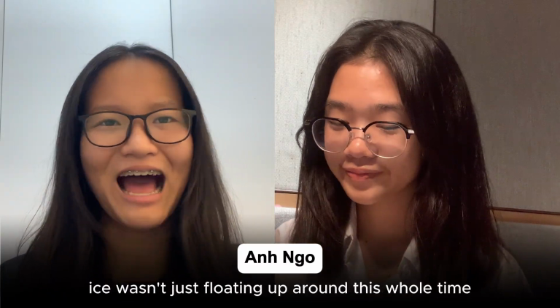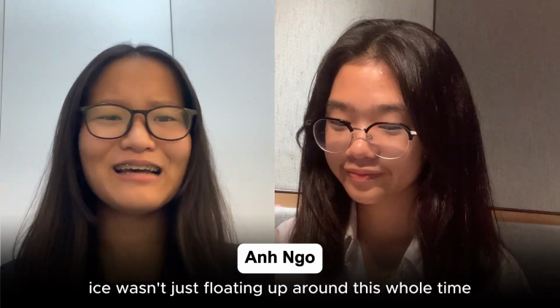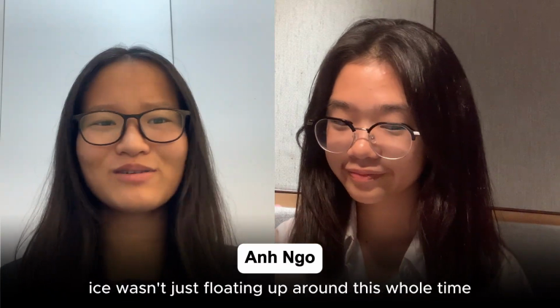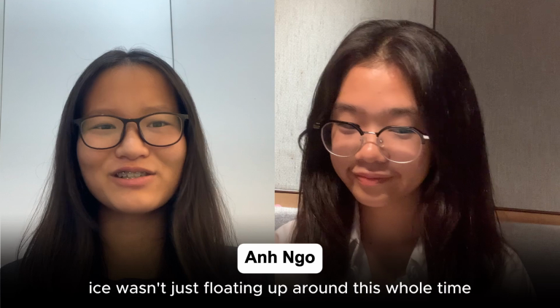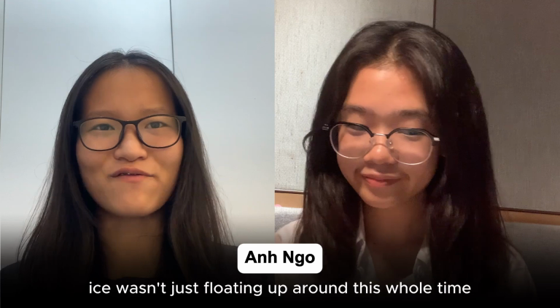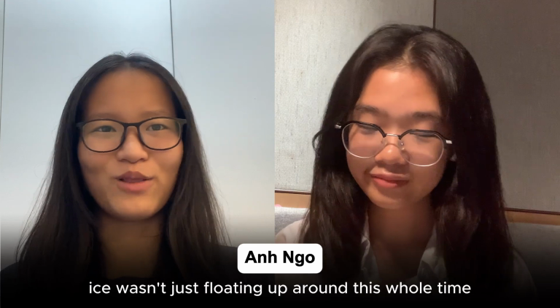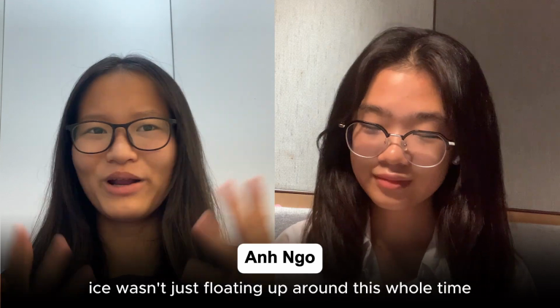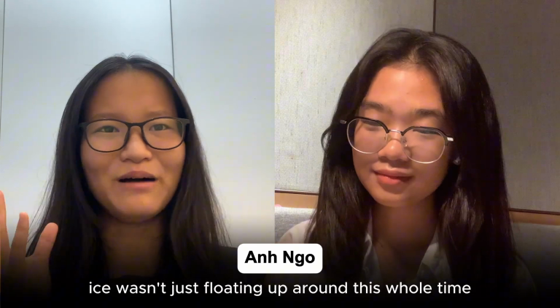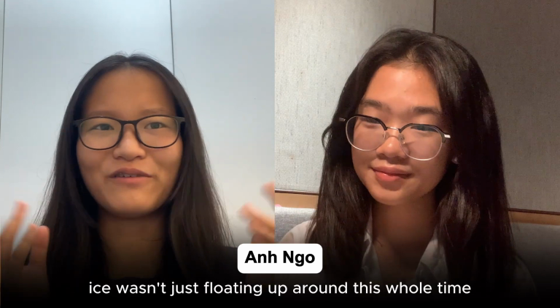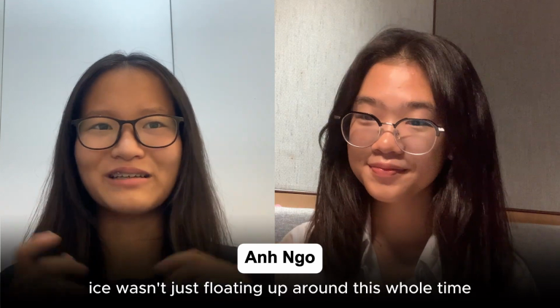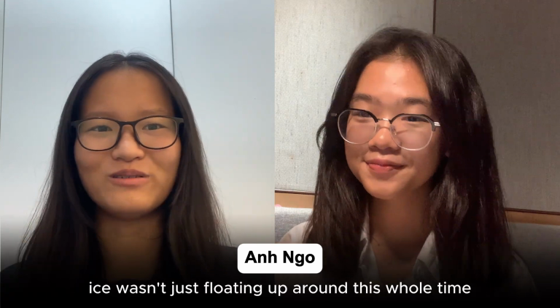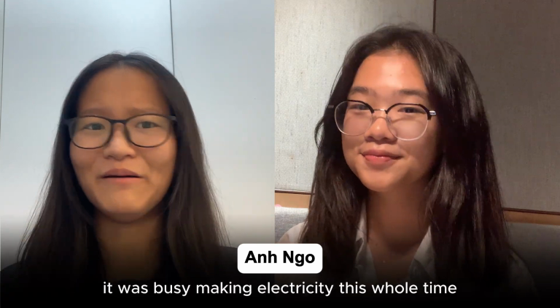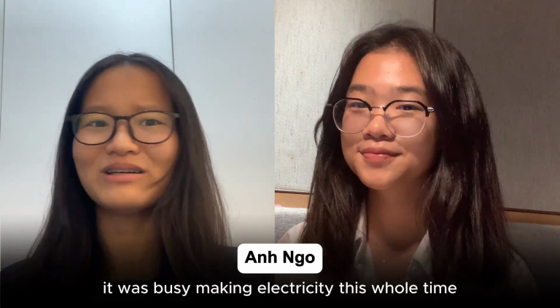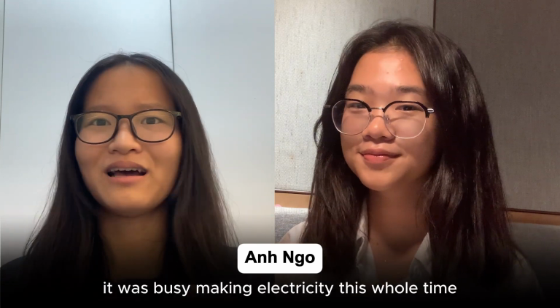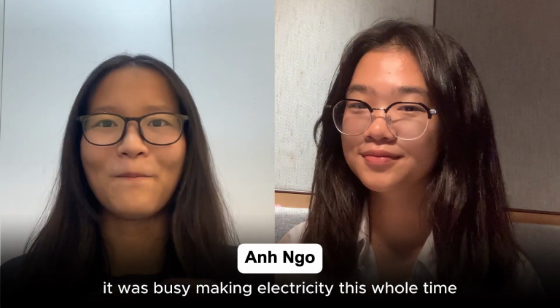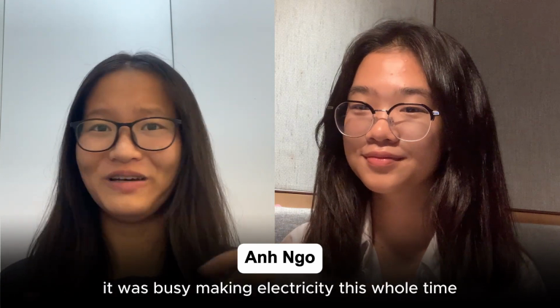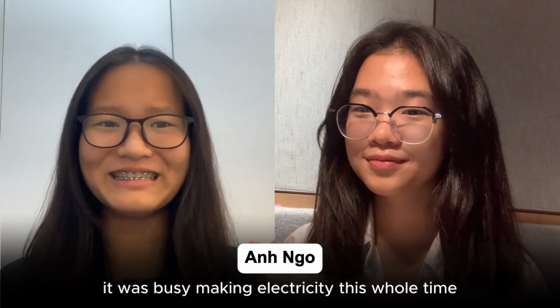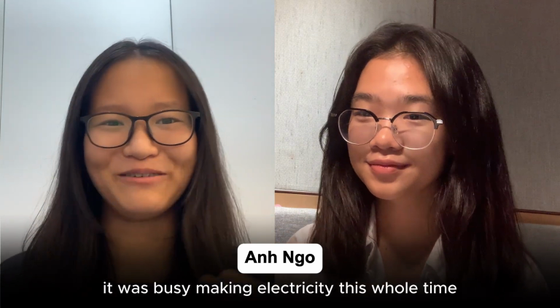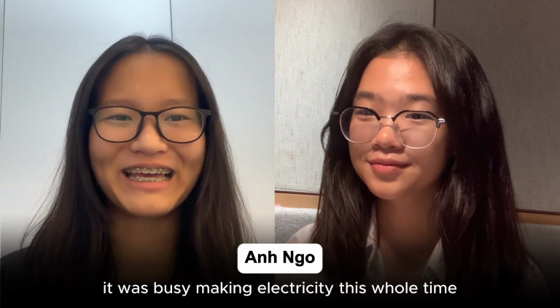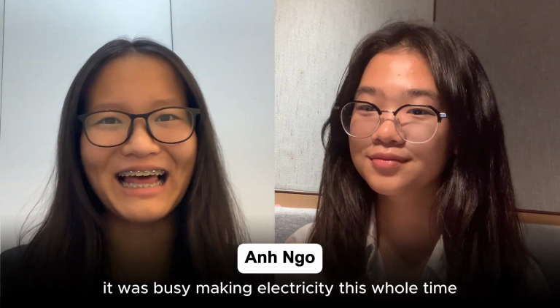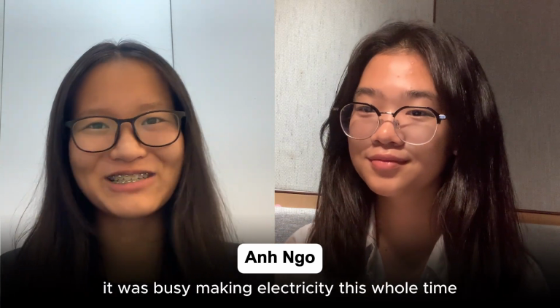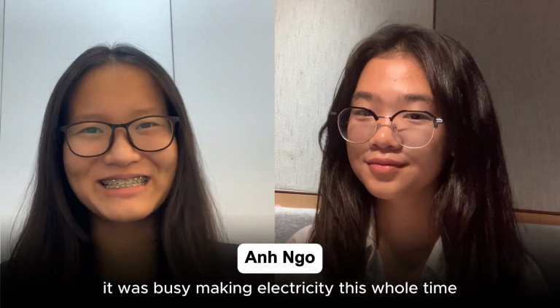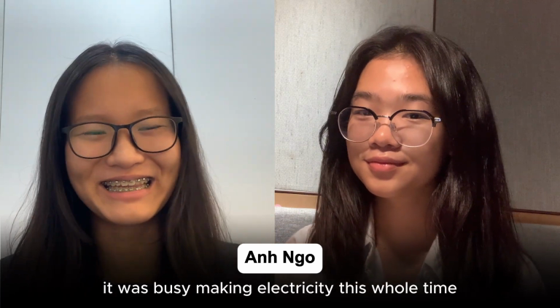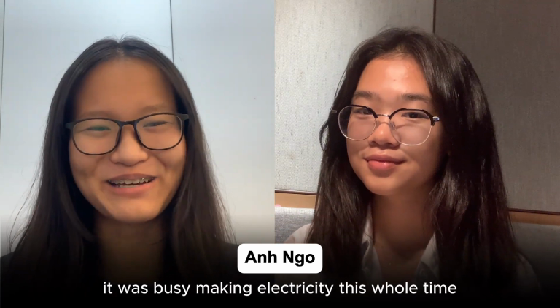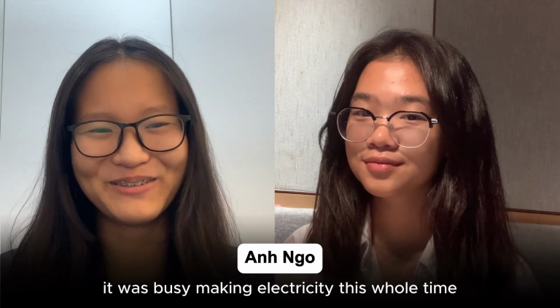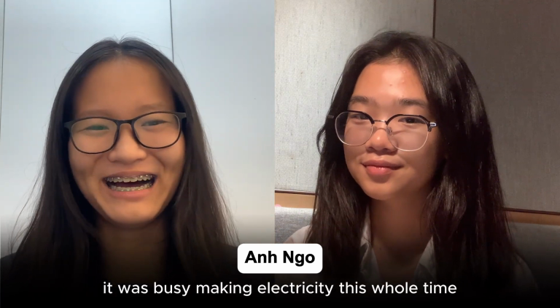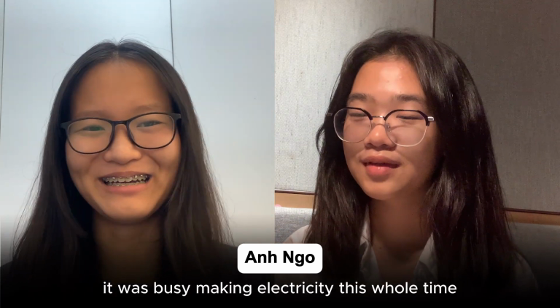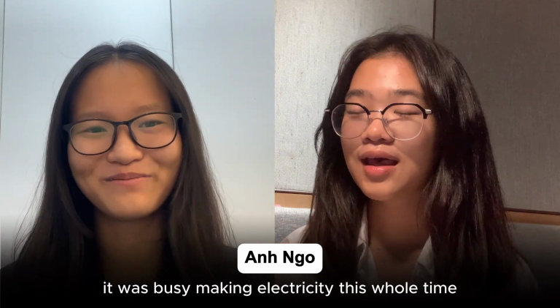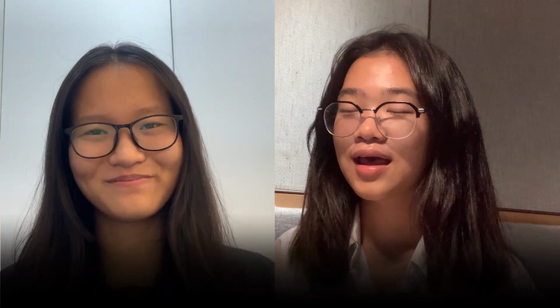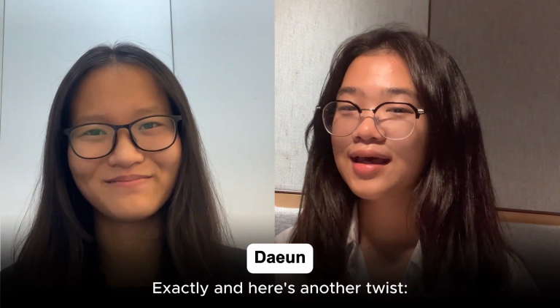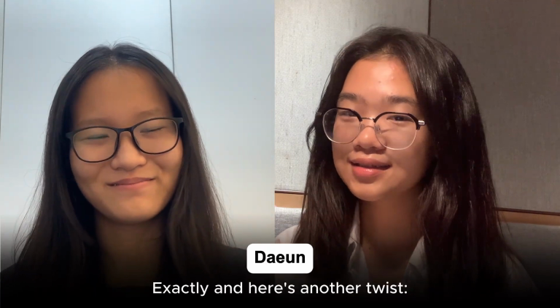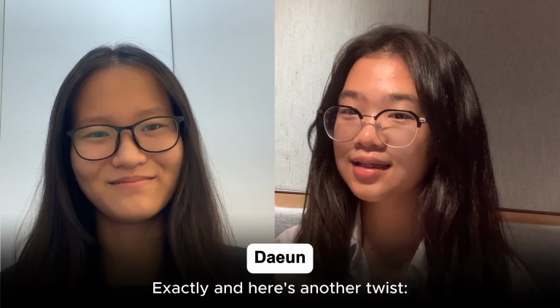That actually makes so much sense. Ice wasn't just floating around this whole time — it was busy making electricity.